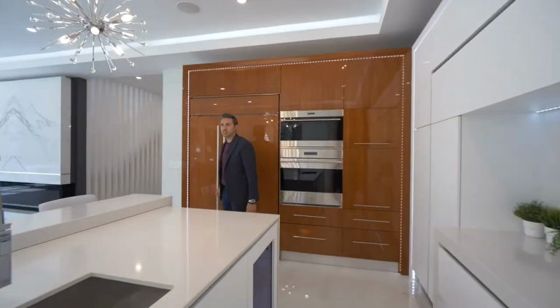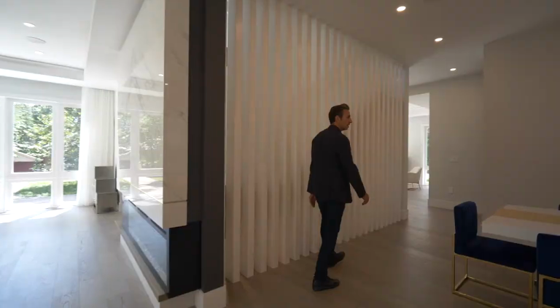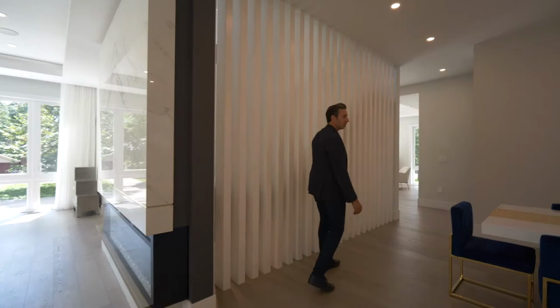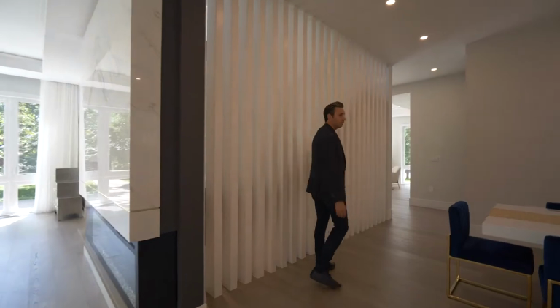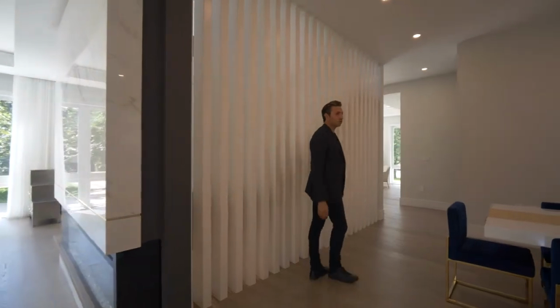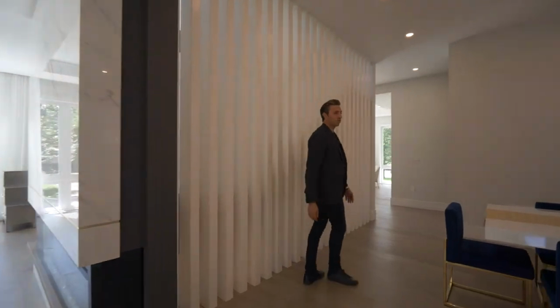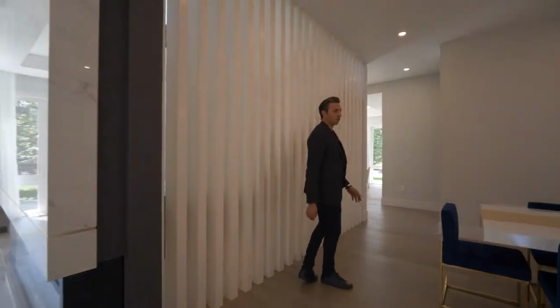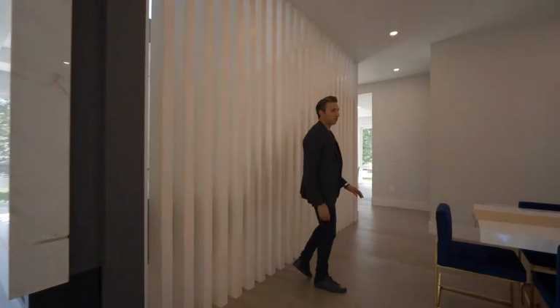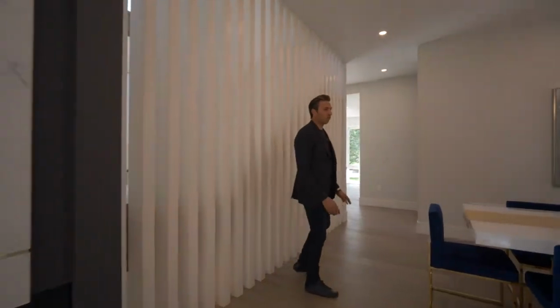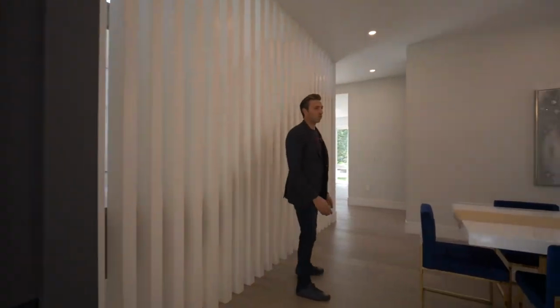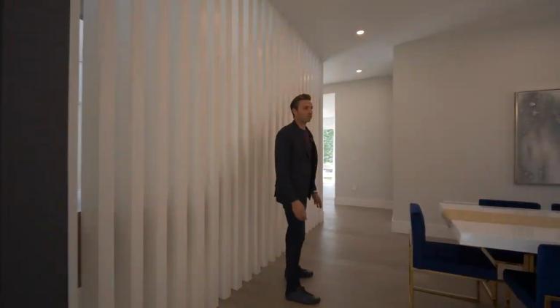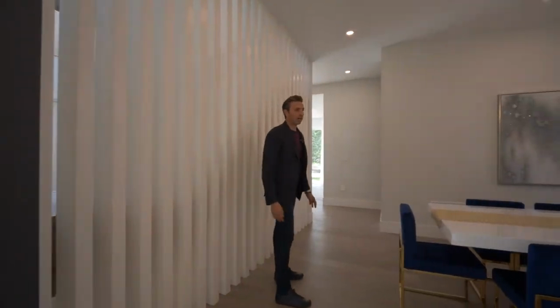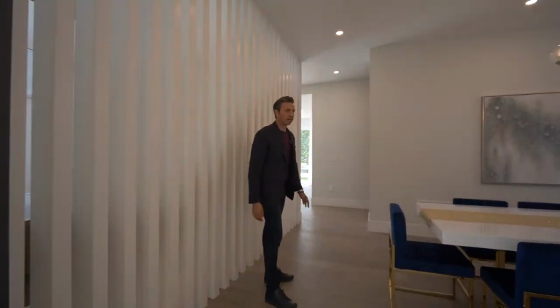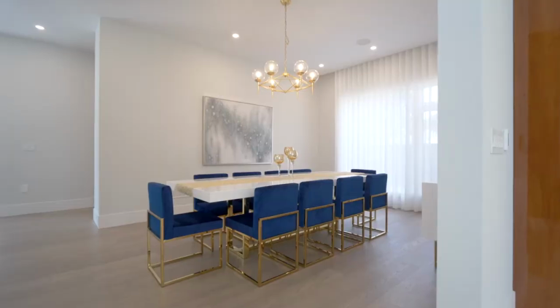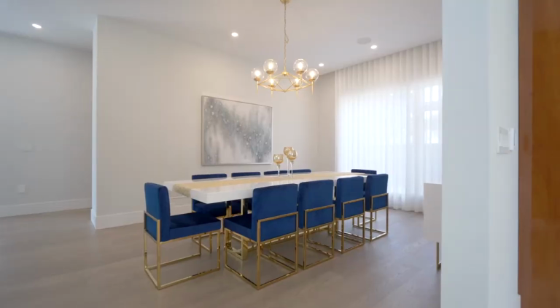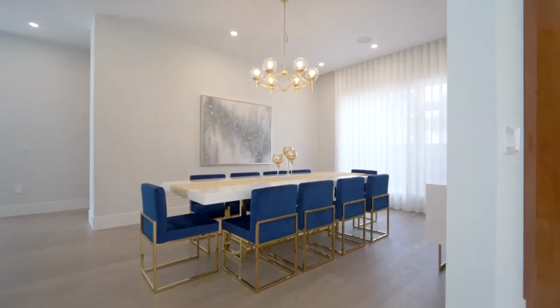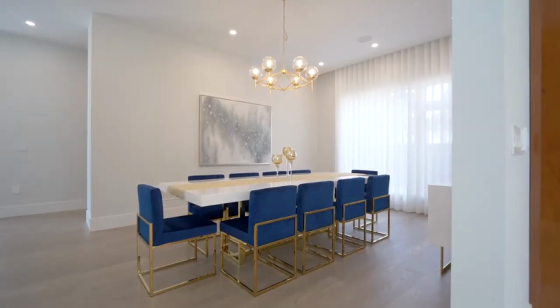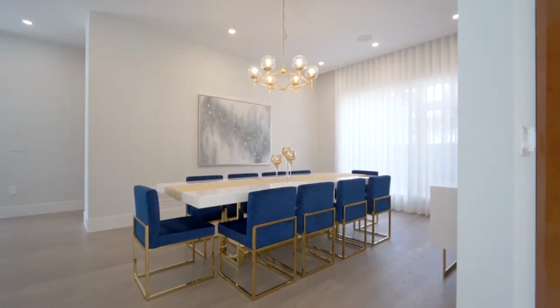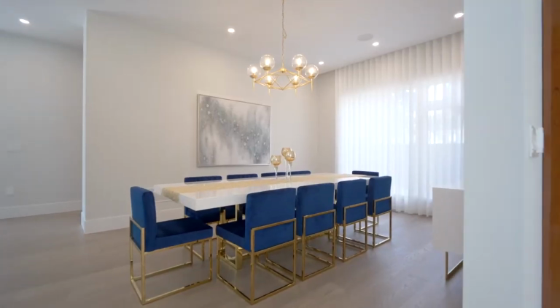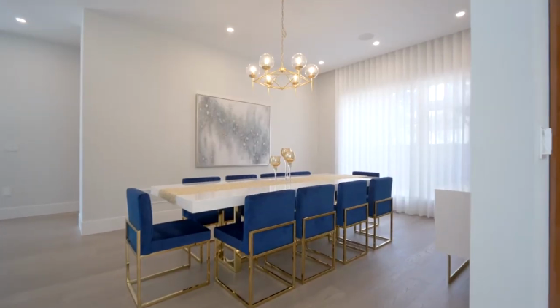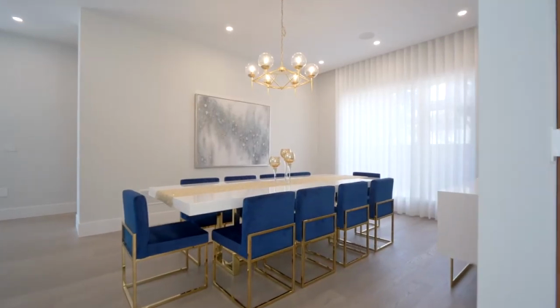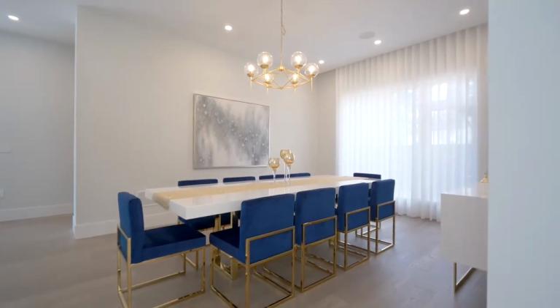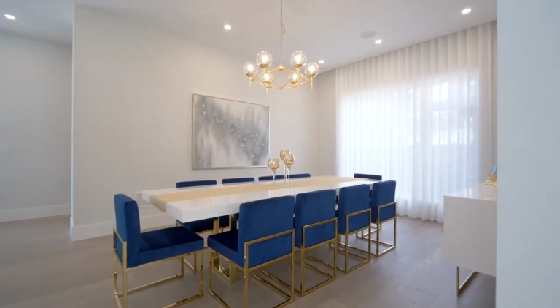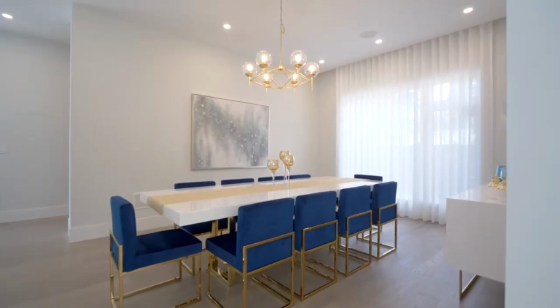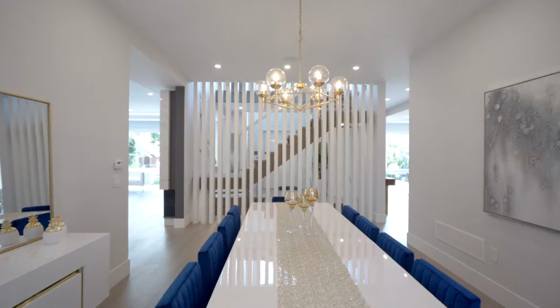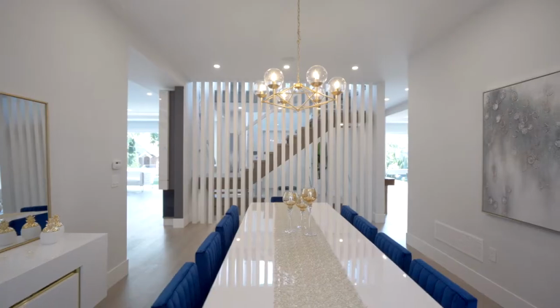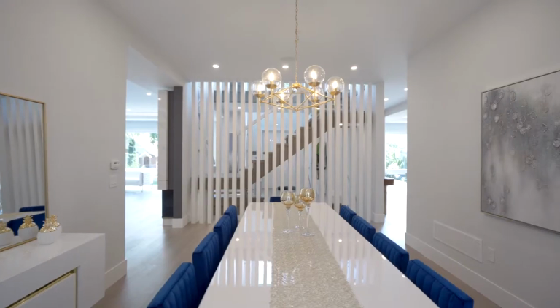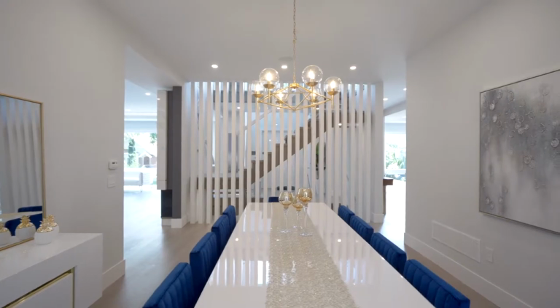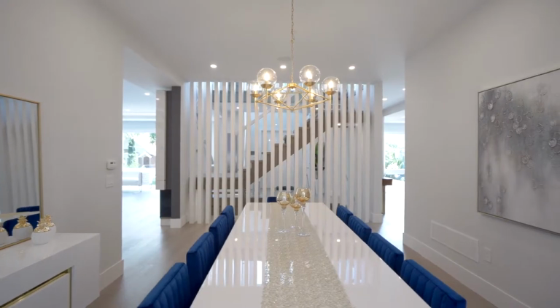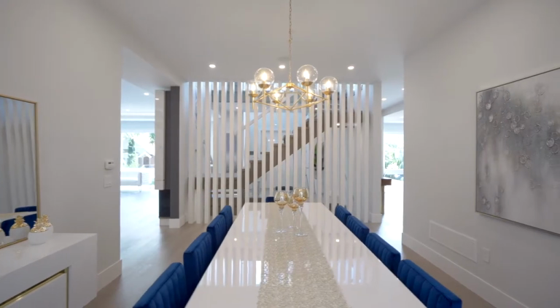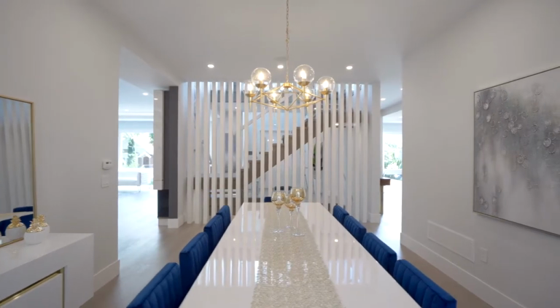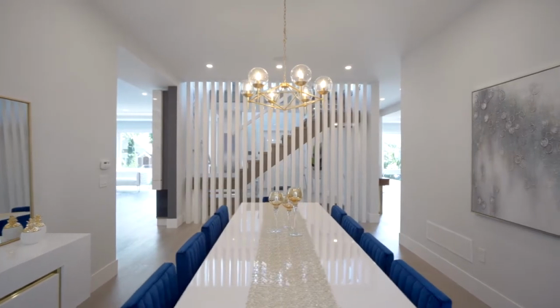Then we come into more of the formal dining room. It's a great space — a beautiful big table for 12.